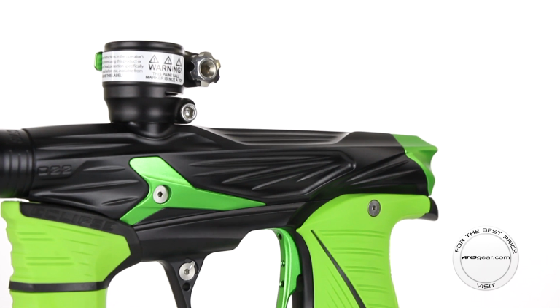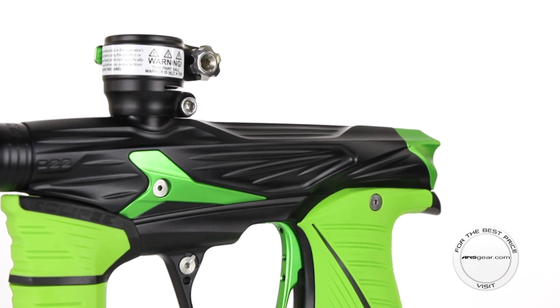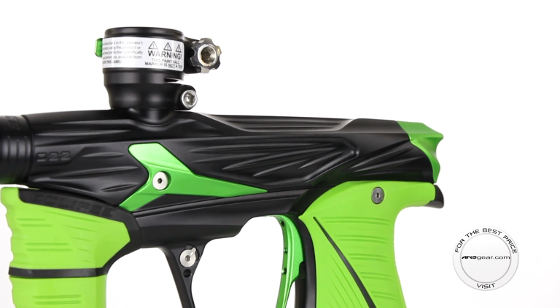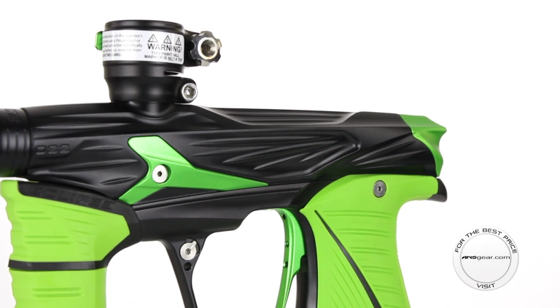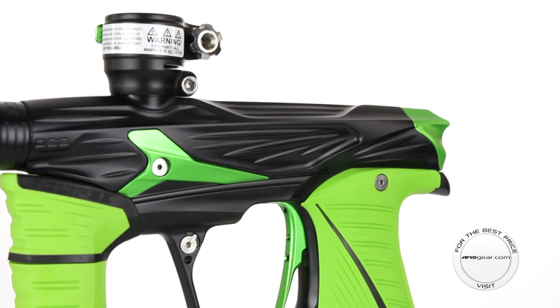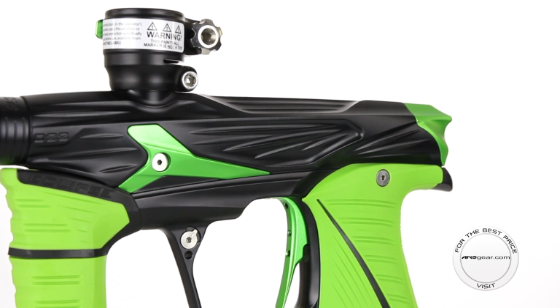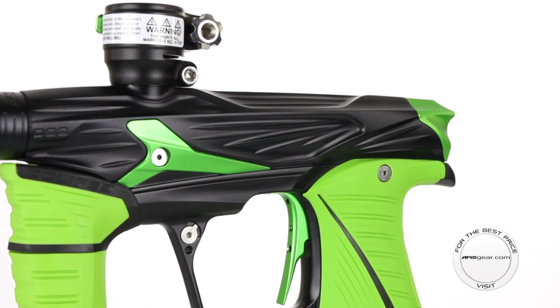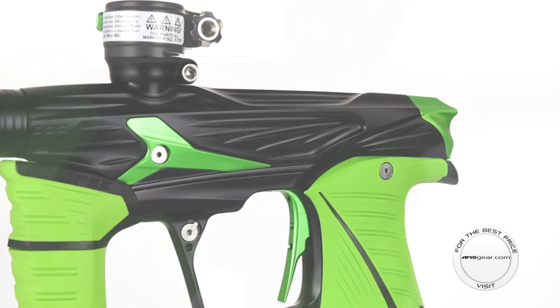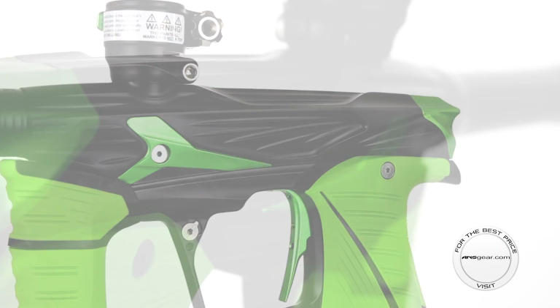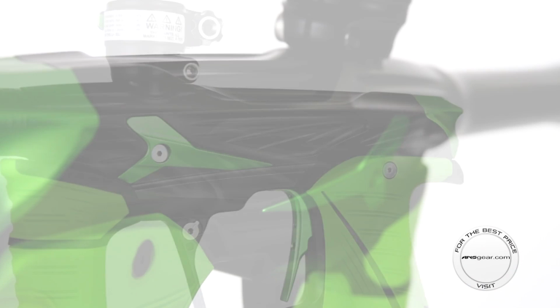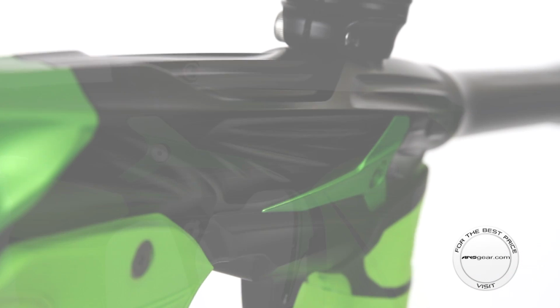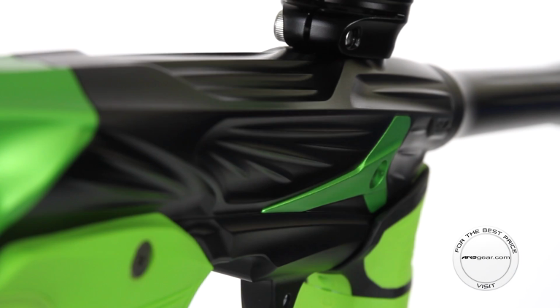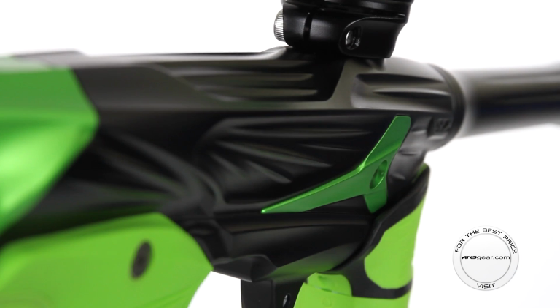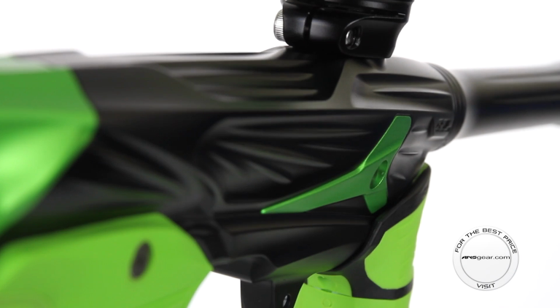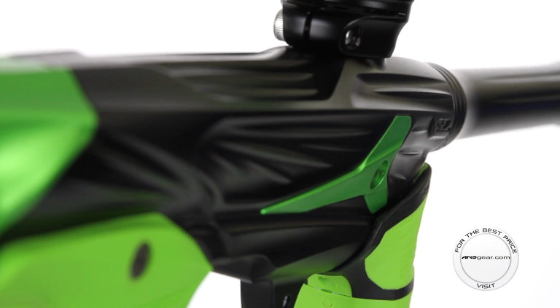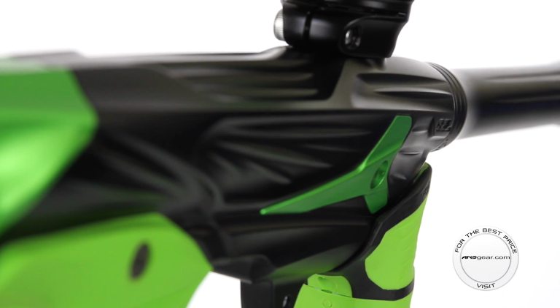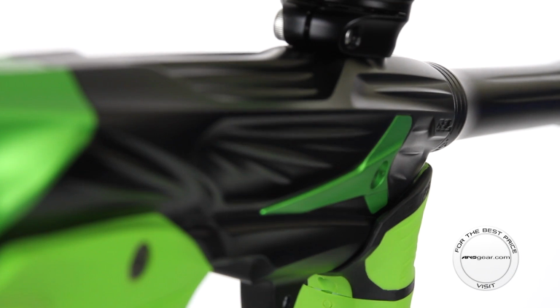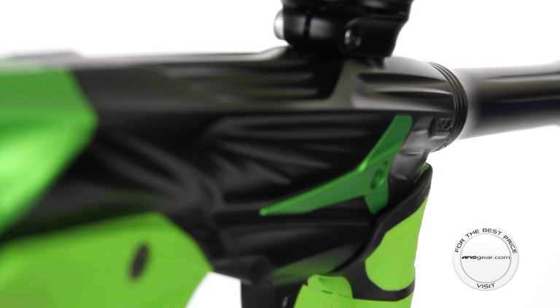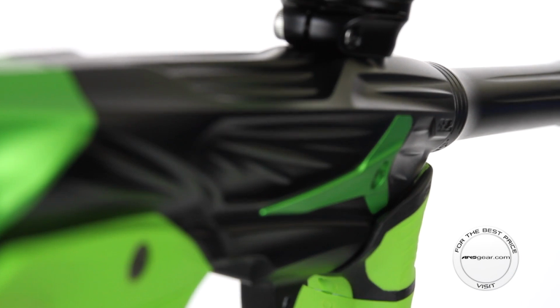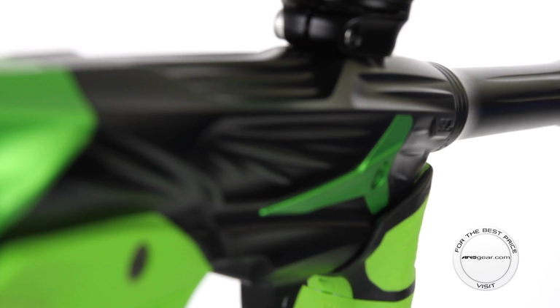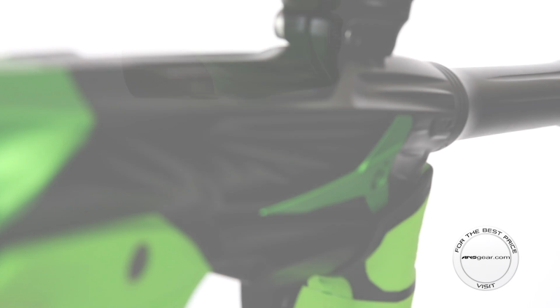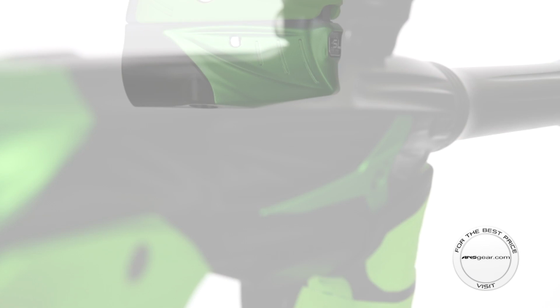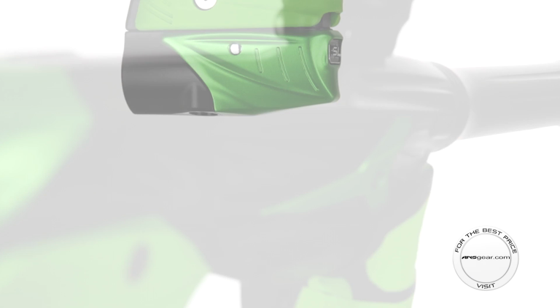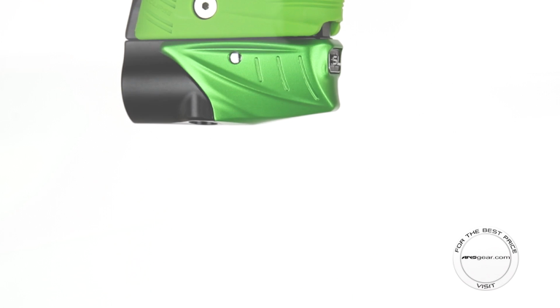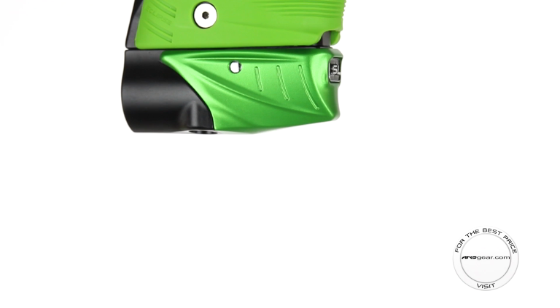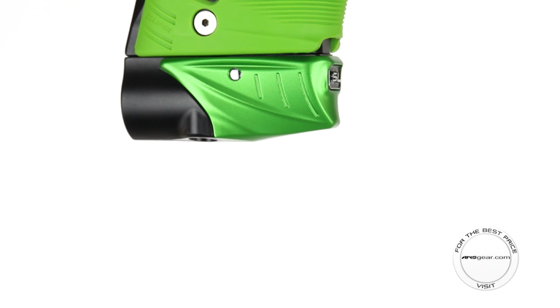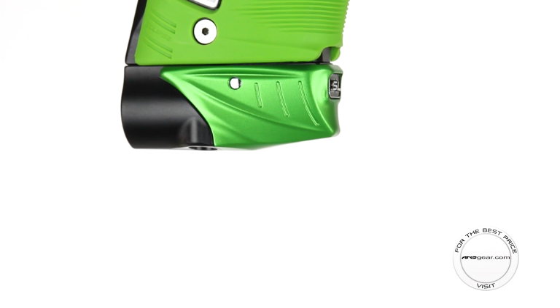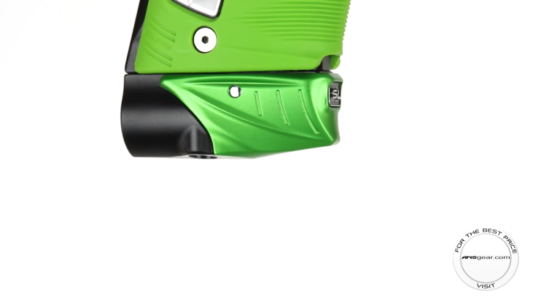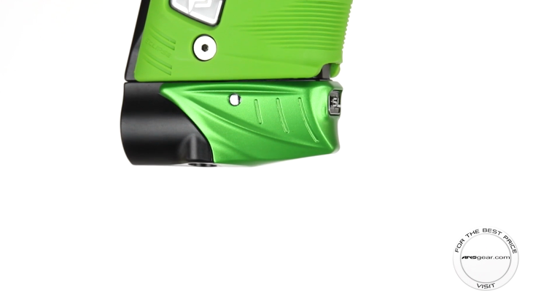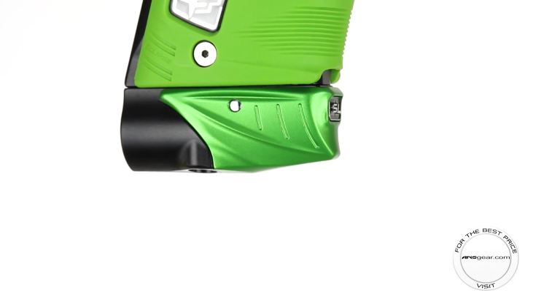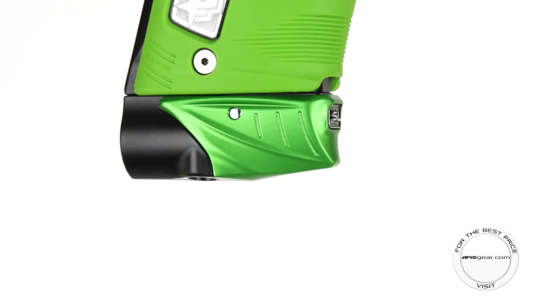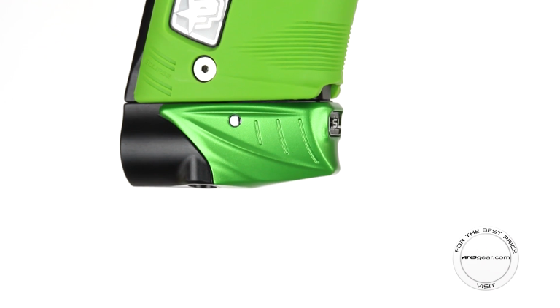With an aggressive 3D milling, the body, frame, bonnet, and Pops ASA all blend seamlessly together.